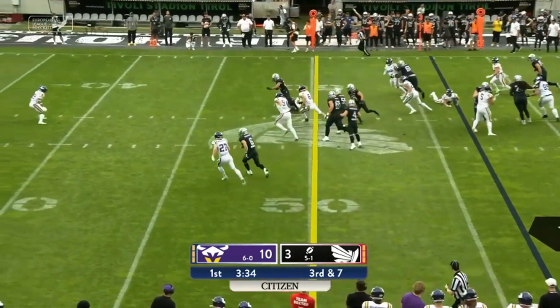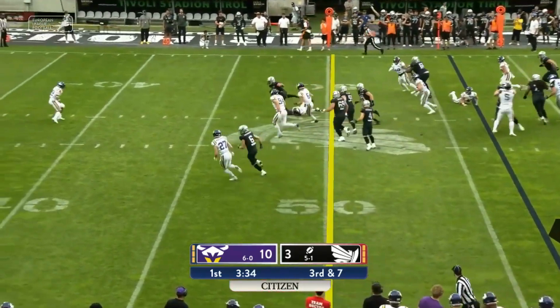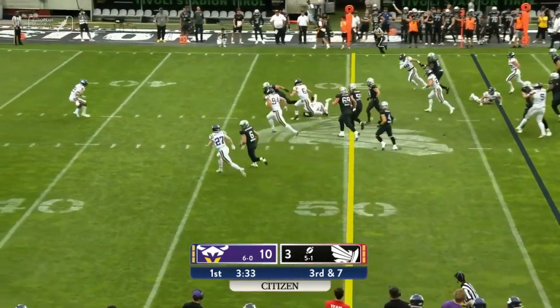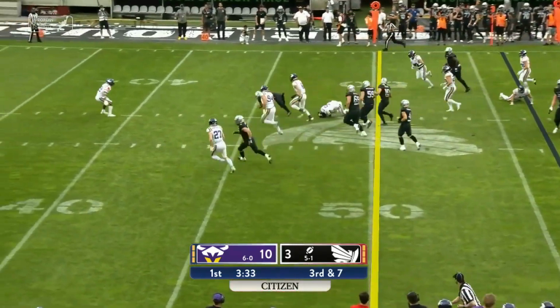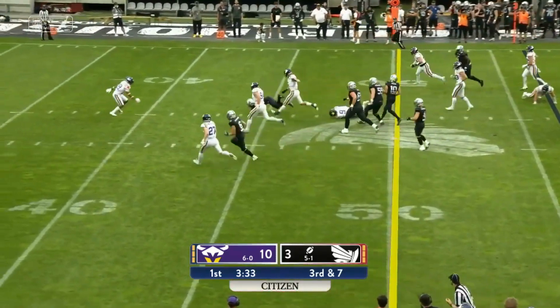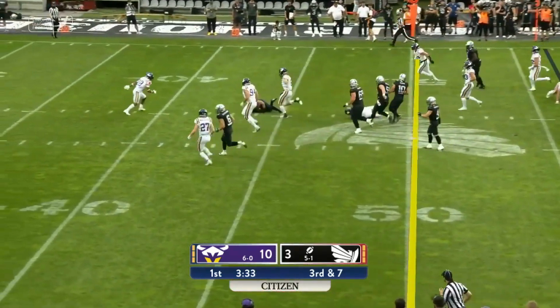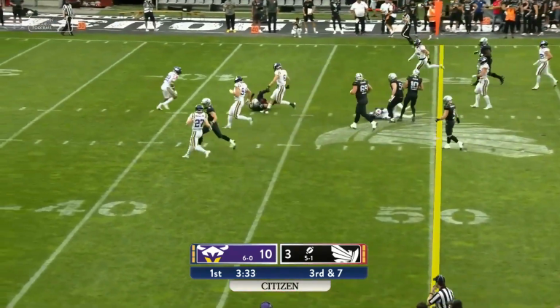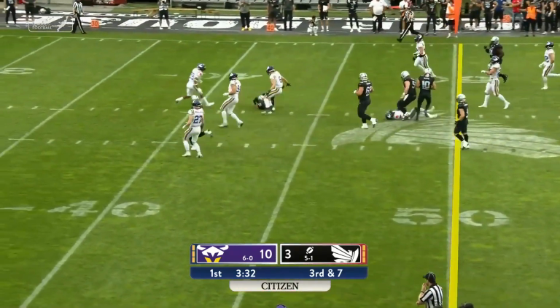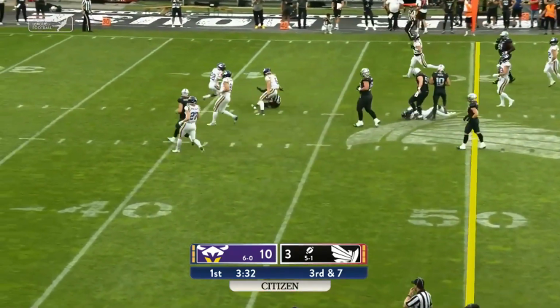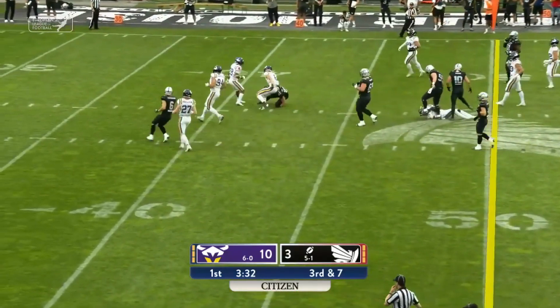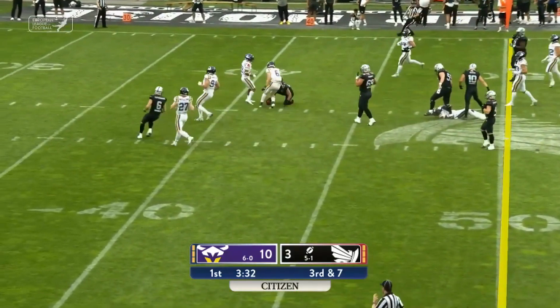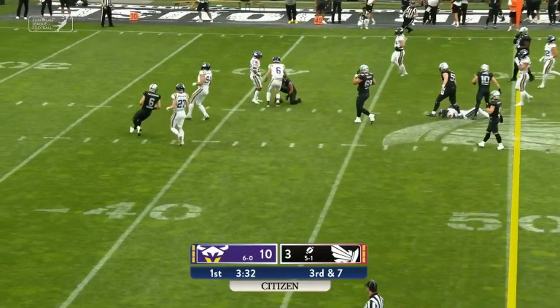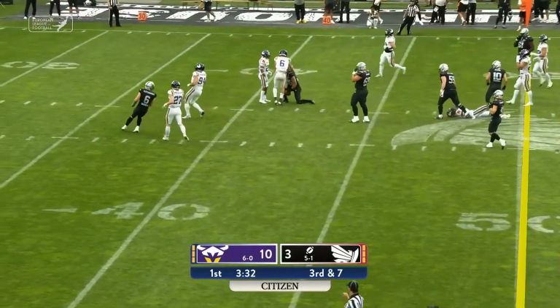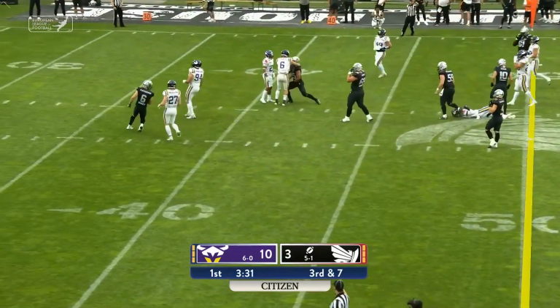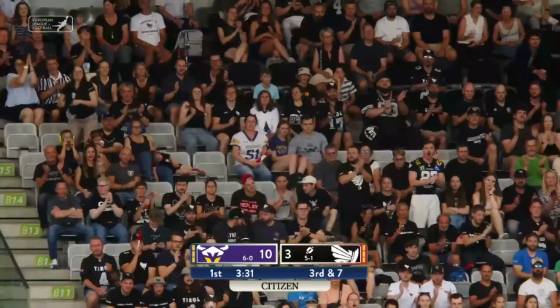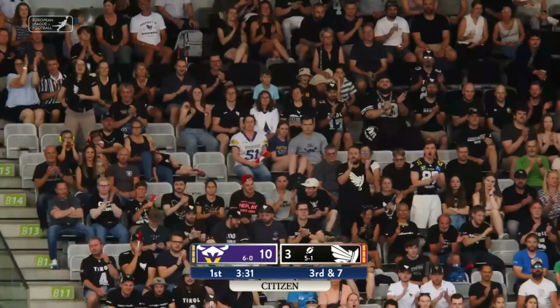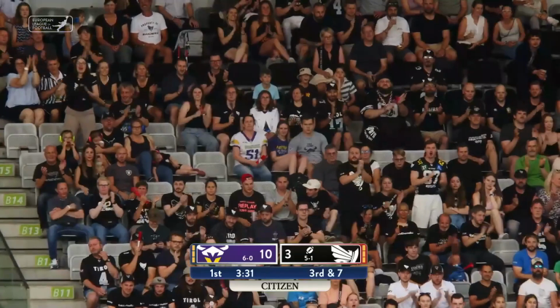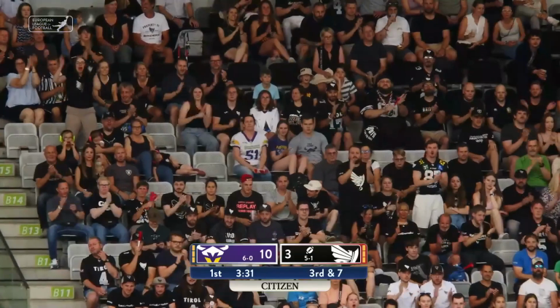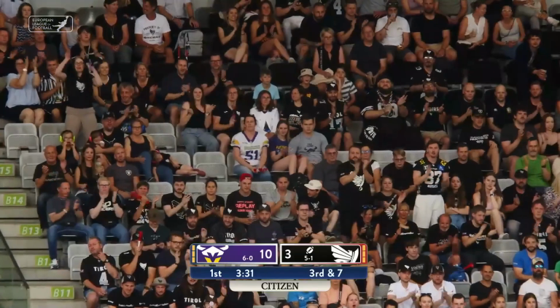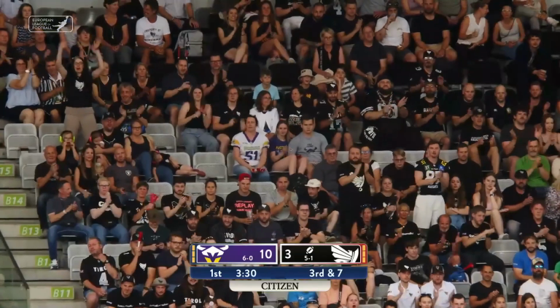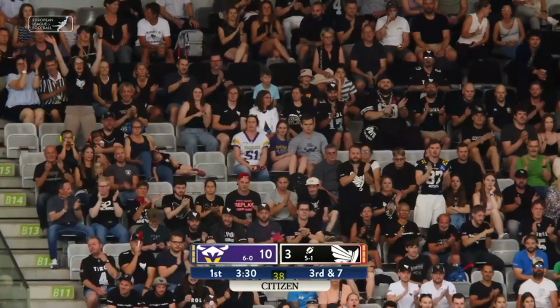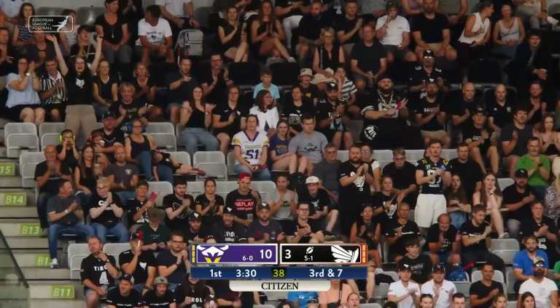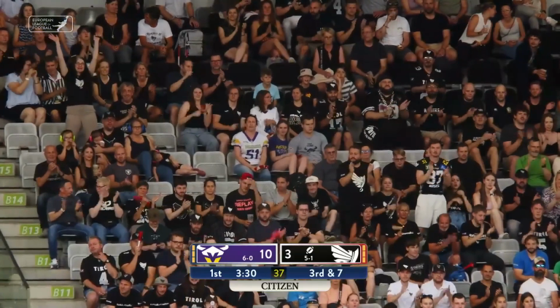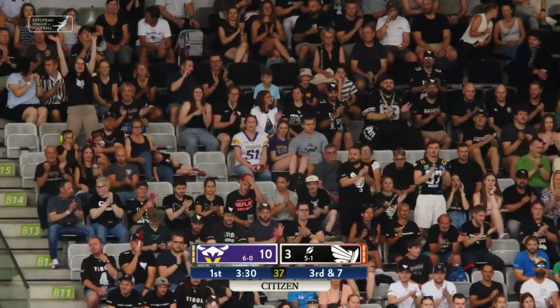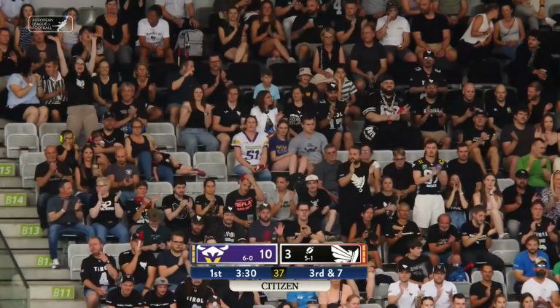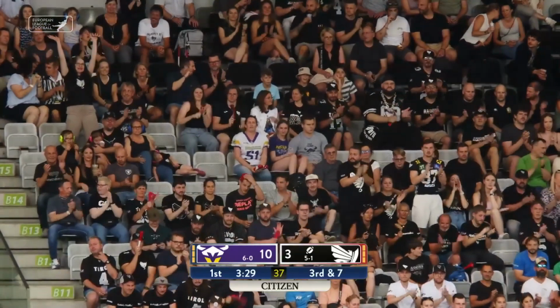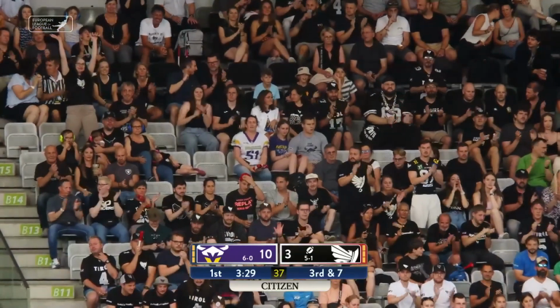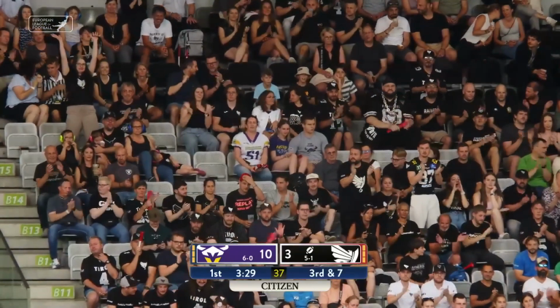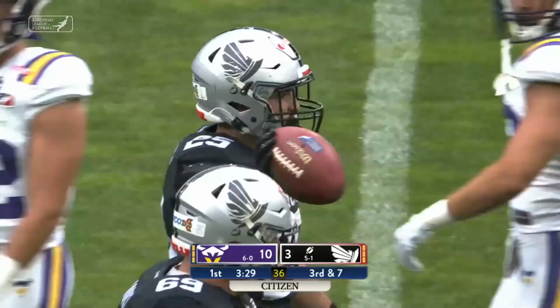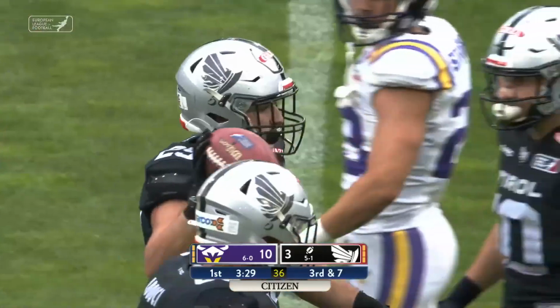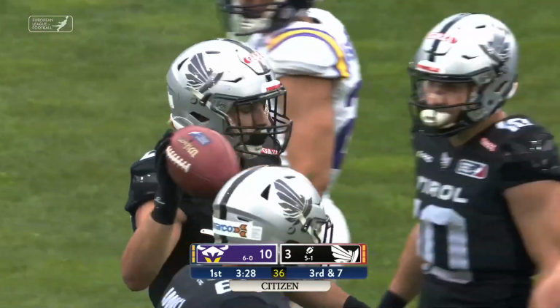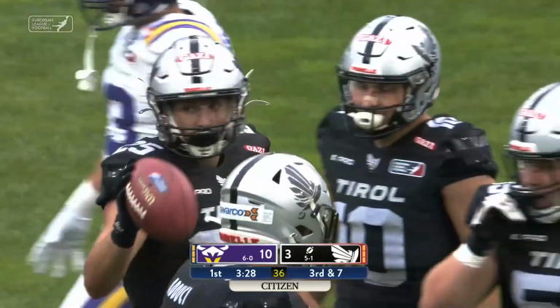Benotti up the middle, still on his feet, across midfield goes Tobias Benotti.